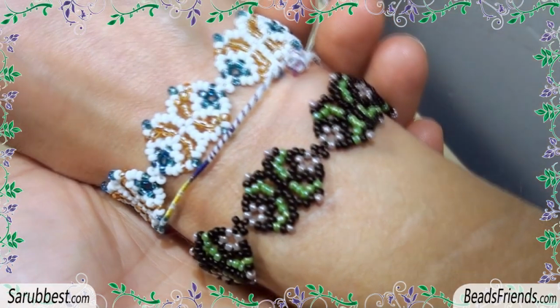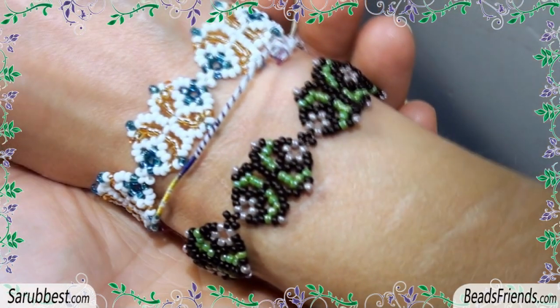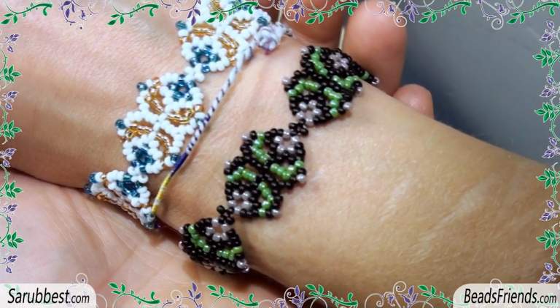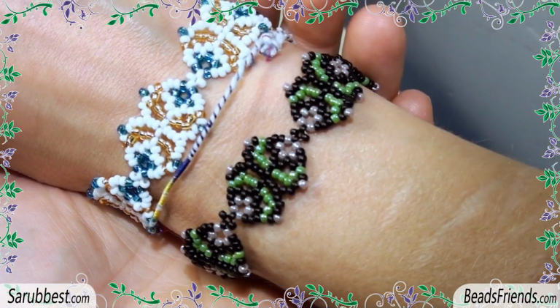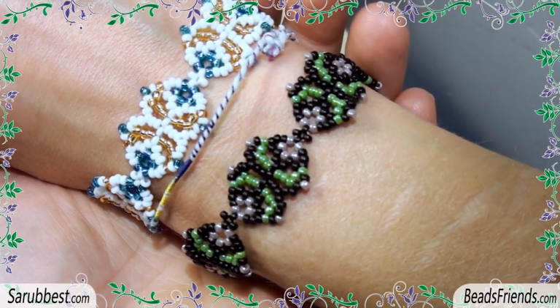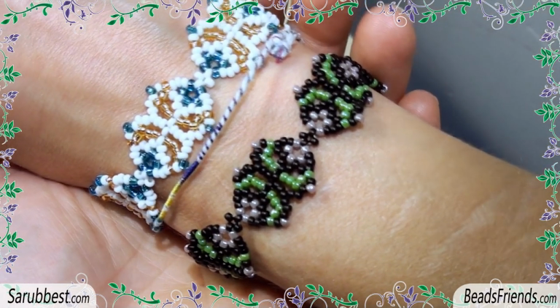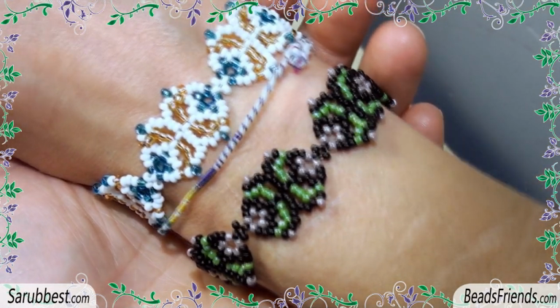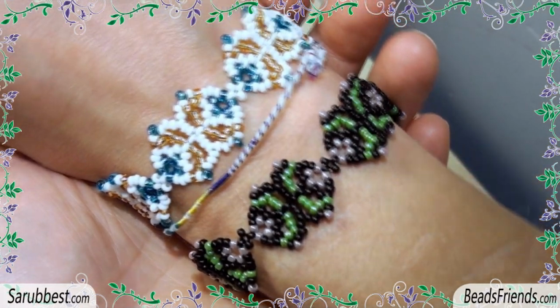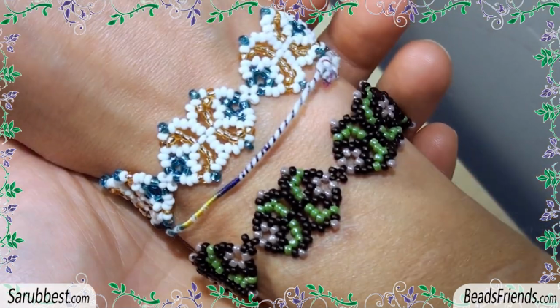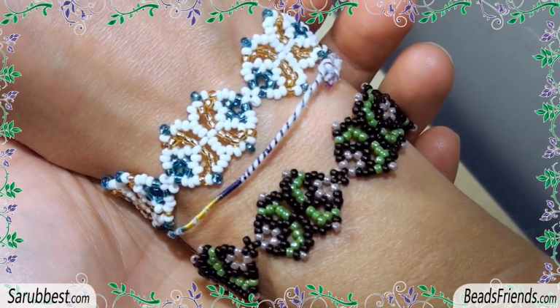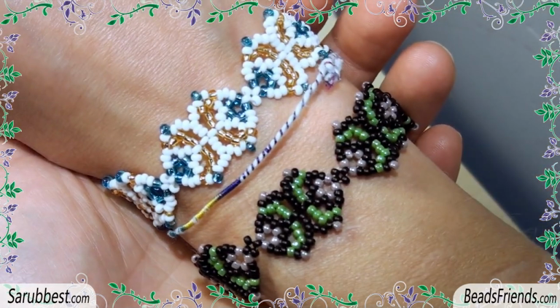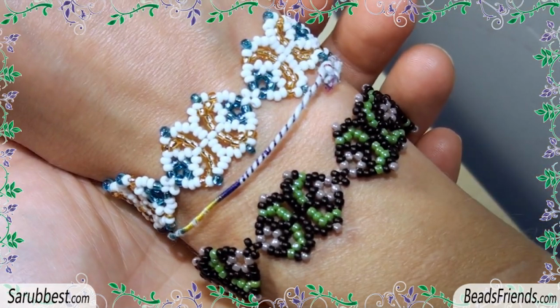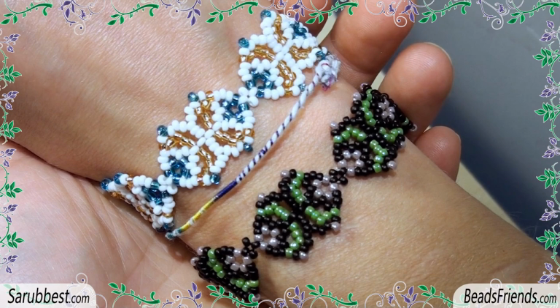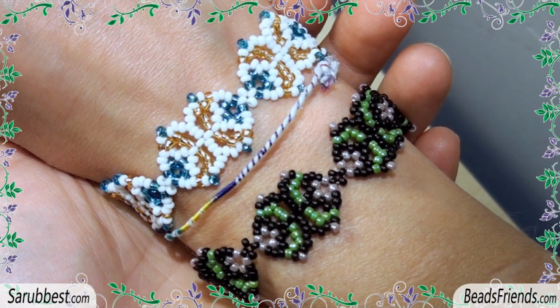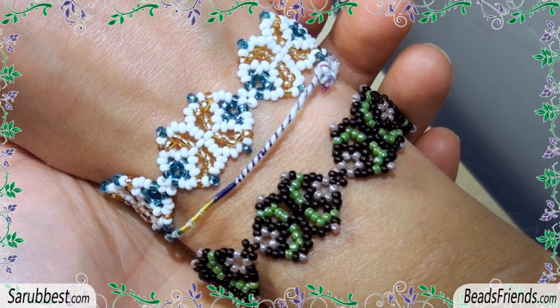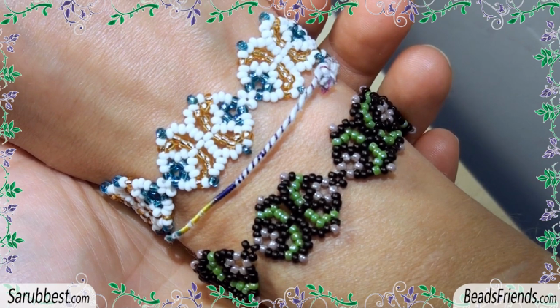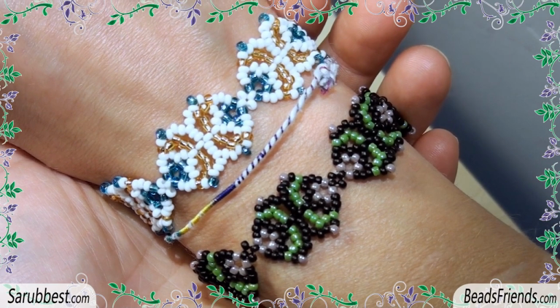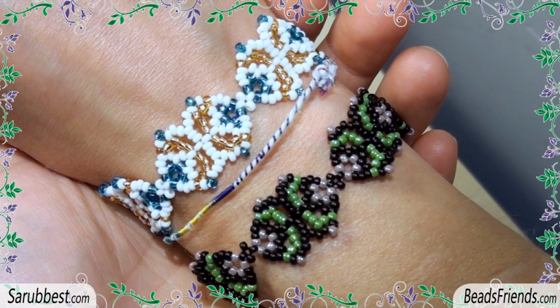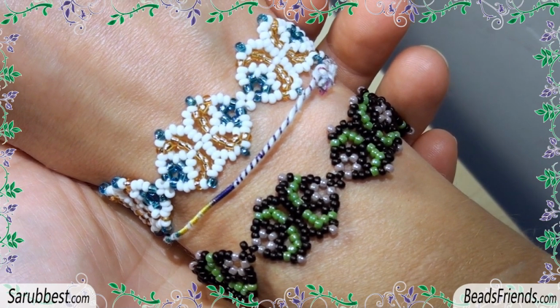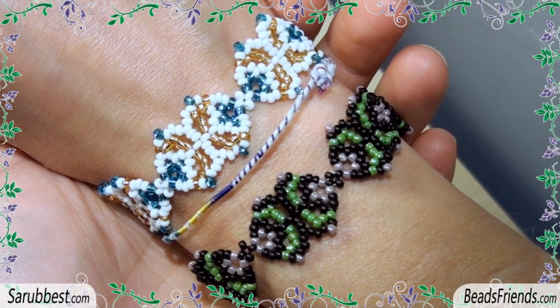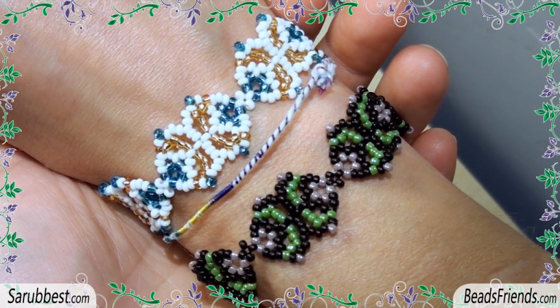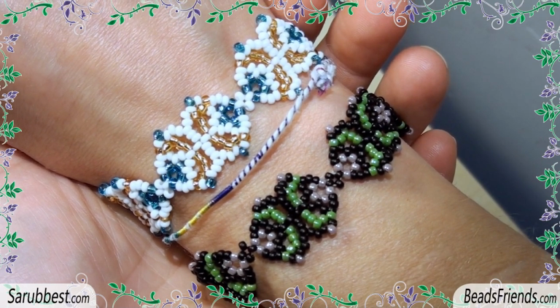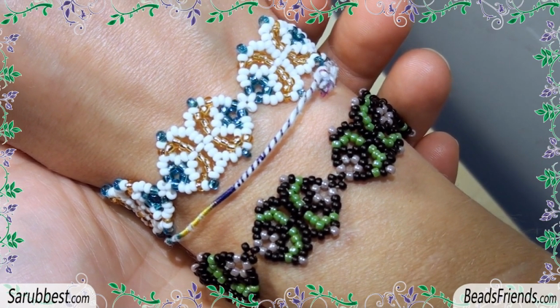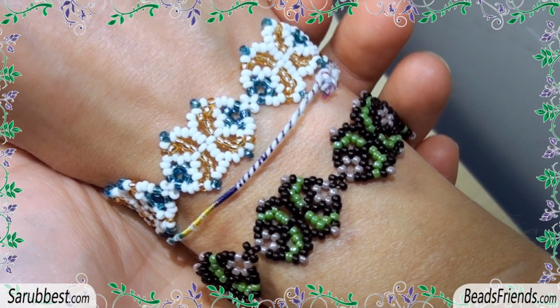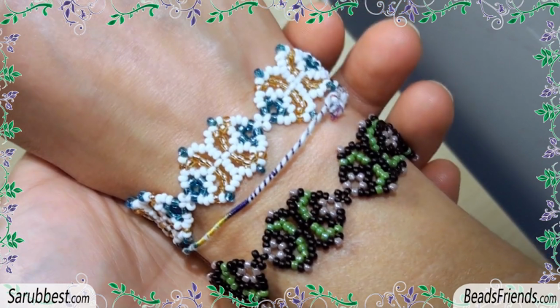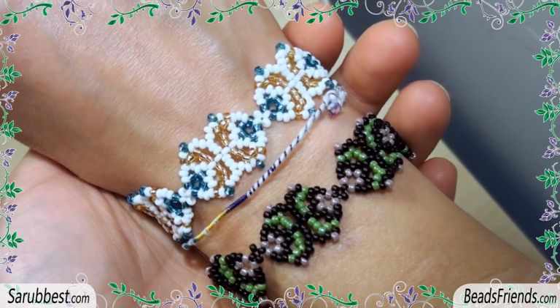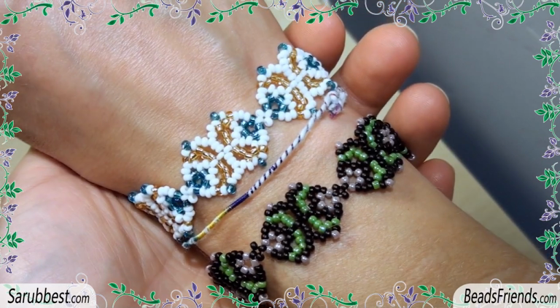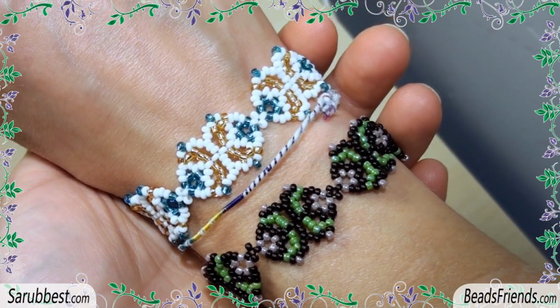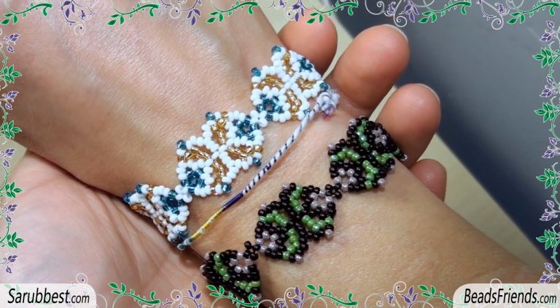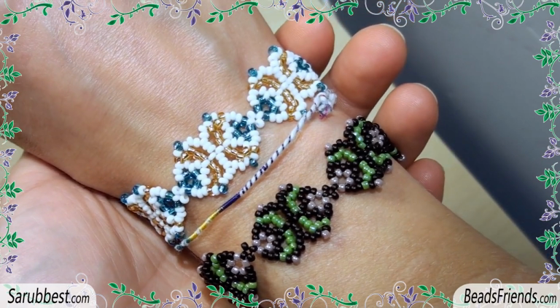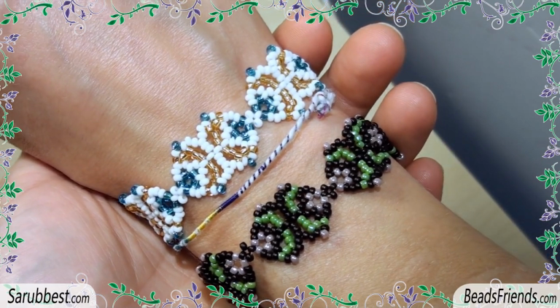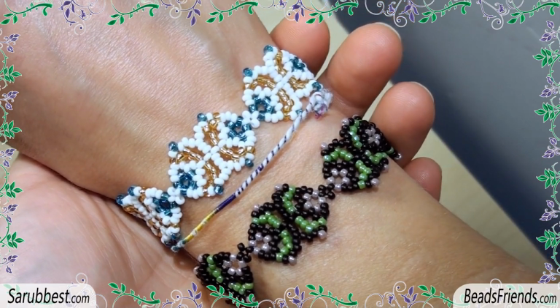I hope that the tutorial was clear. Thank you for everything, enjoy the bracelet, and see you soon on the next video, bye bye!